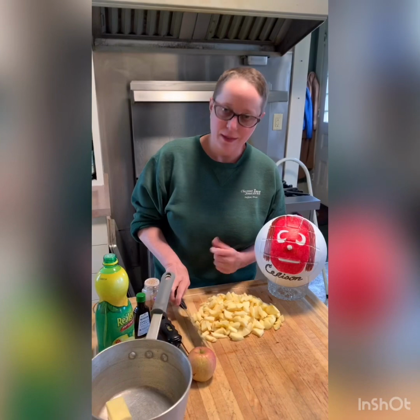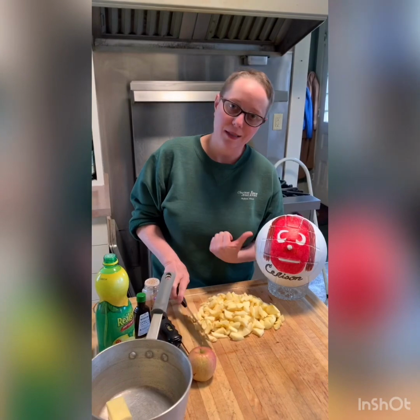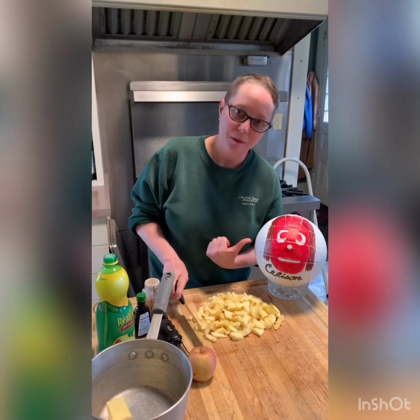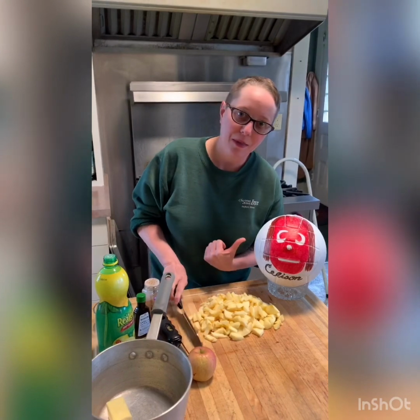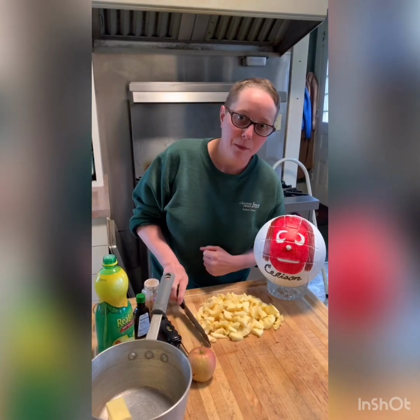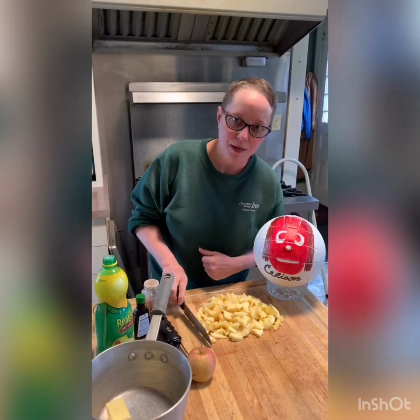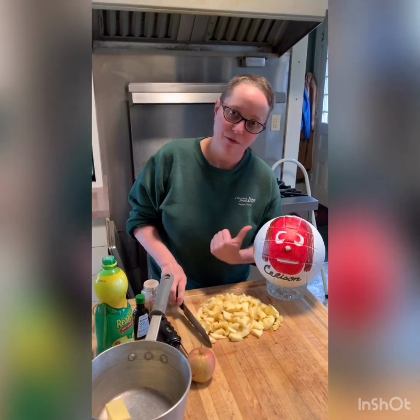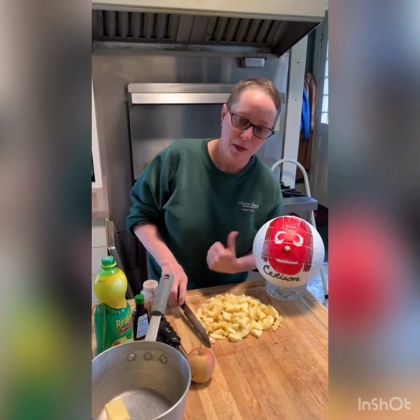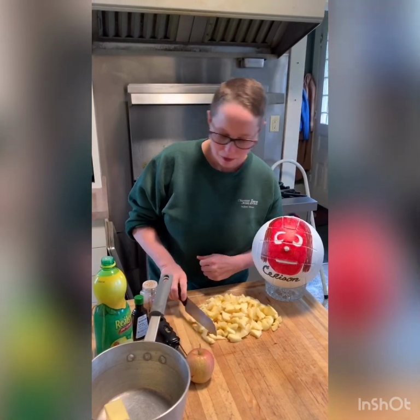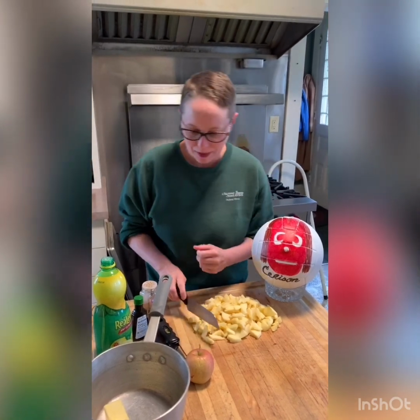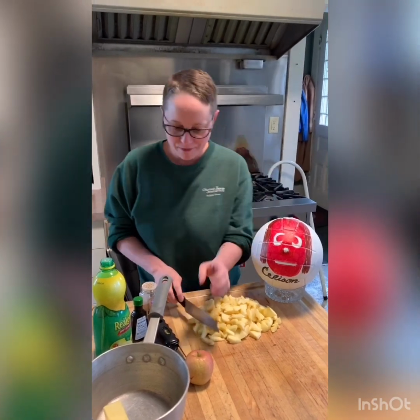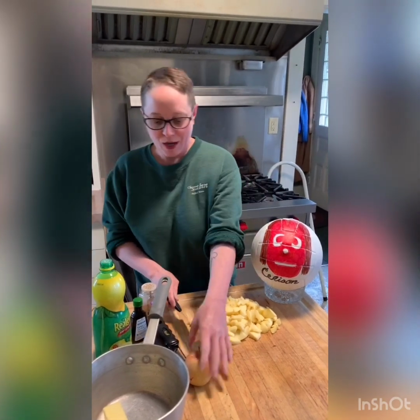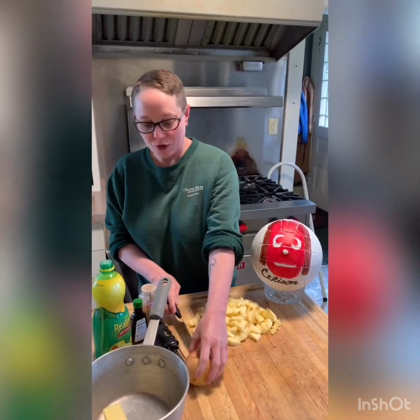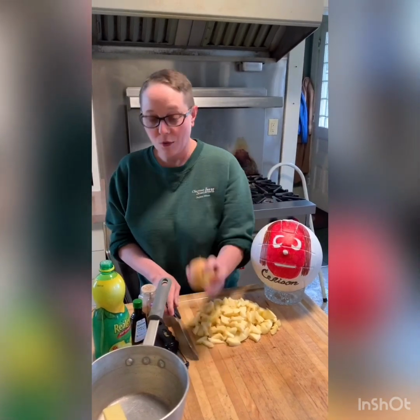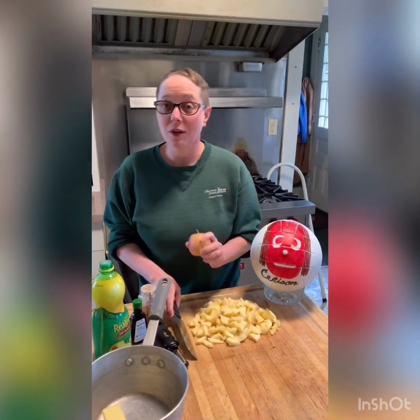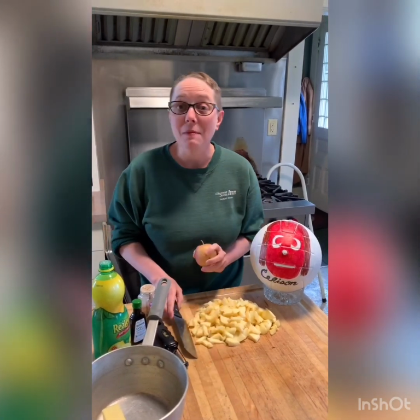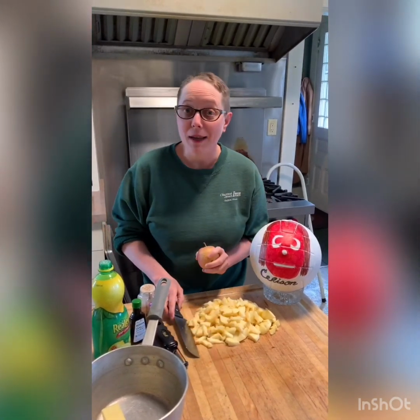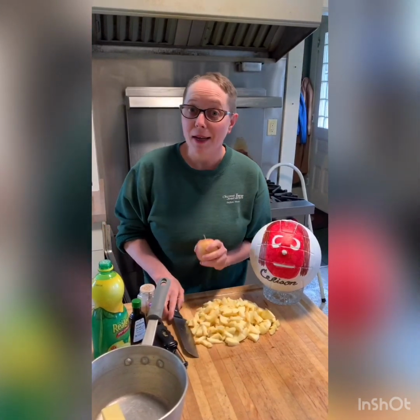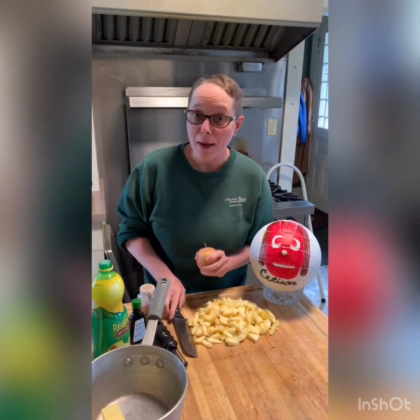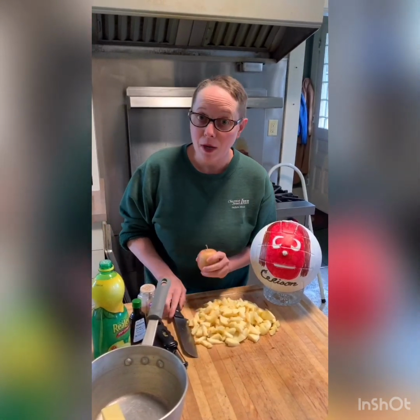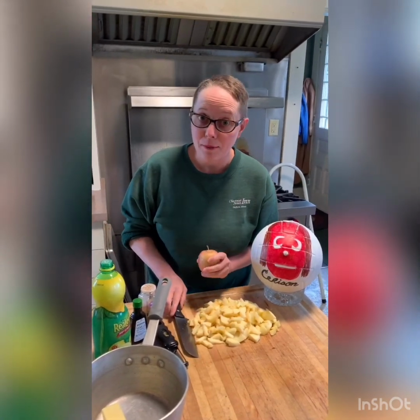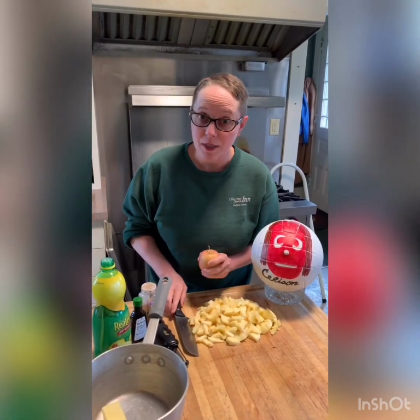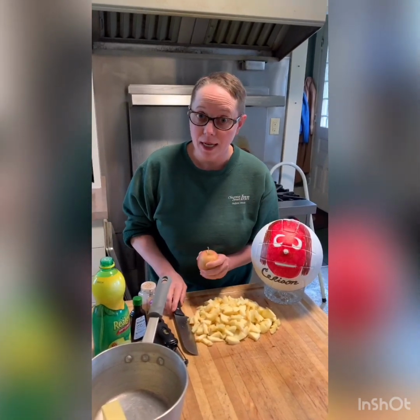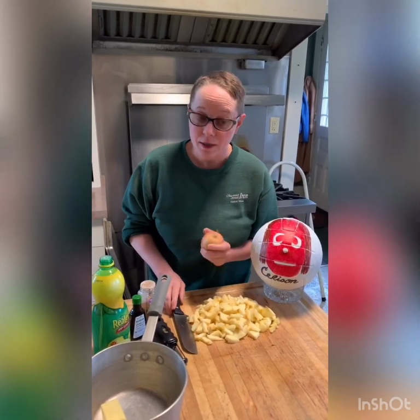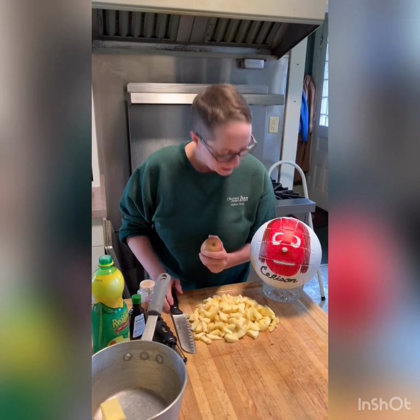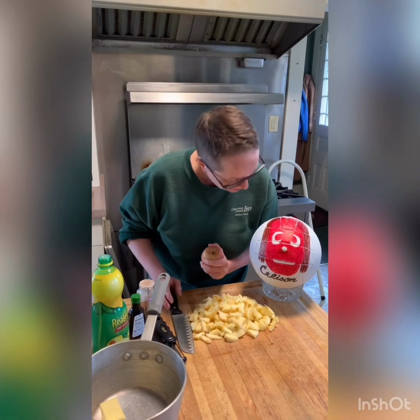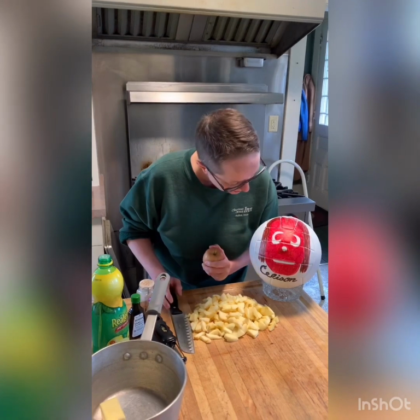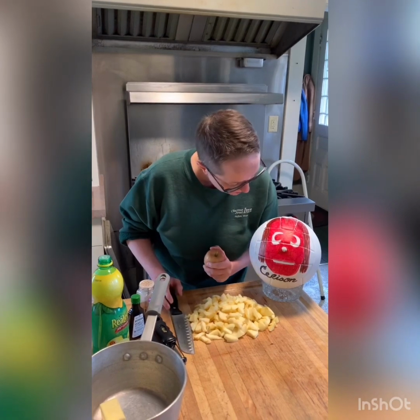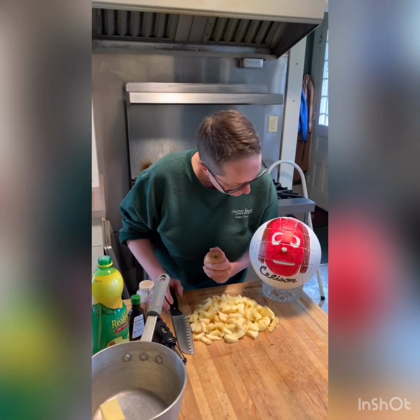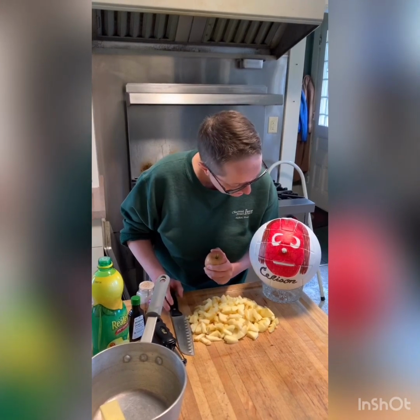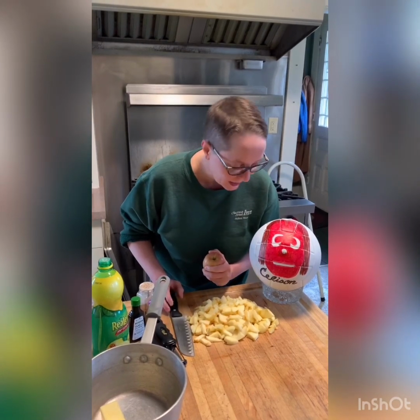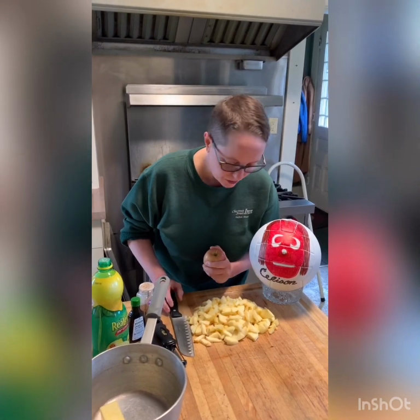Selyson's my therapy volleyball buddy. We're gonna make an apple compote today. Do you like apple compote? I do too.